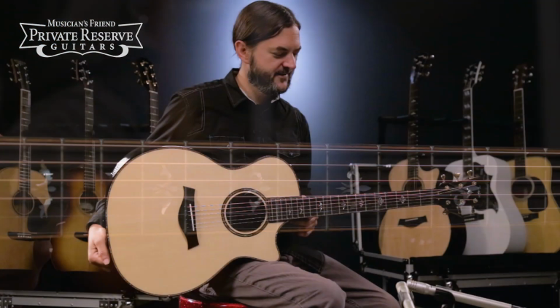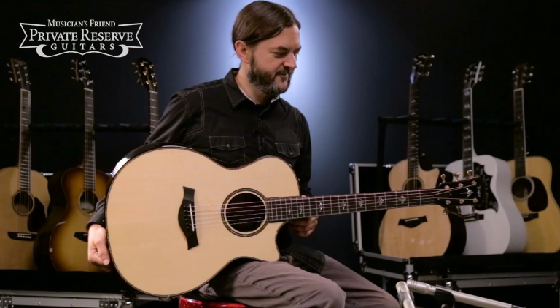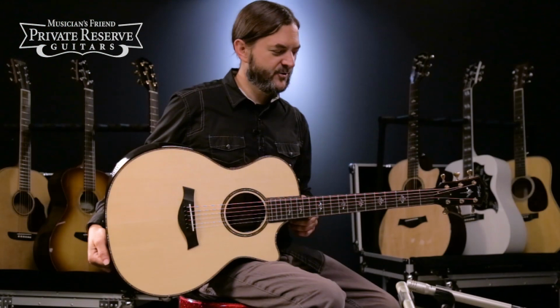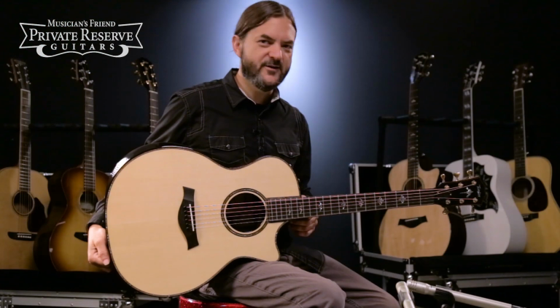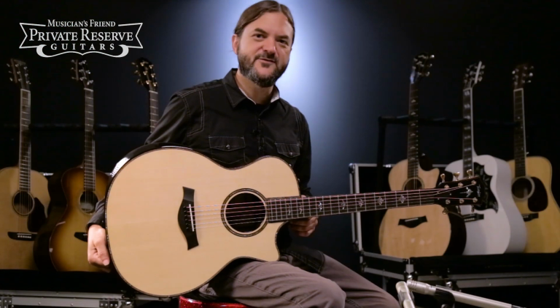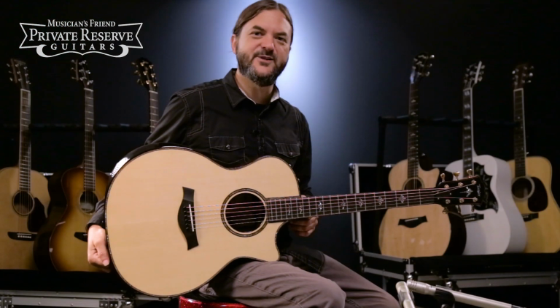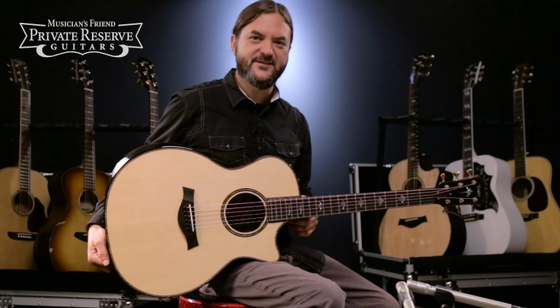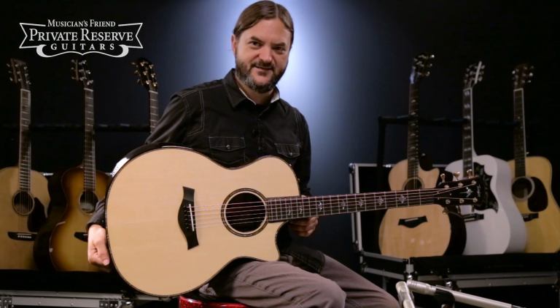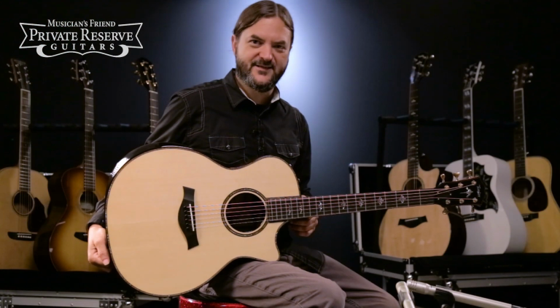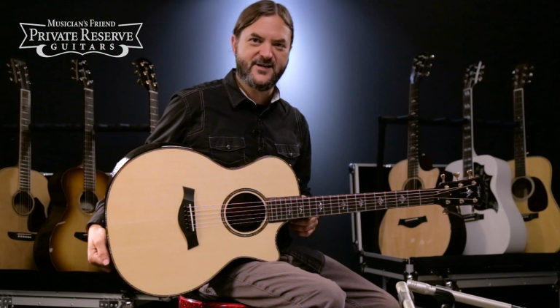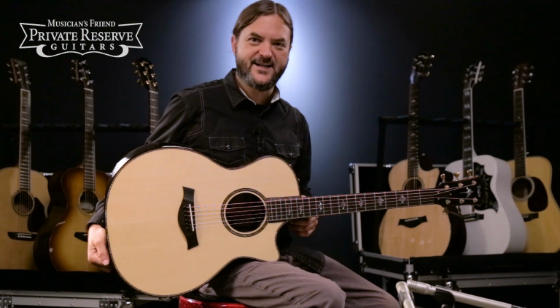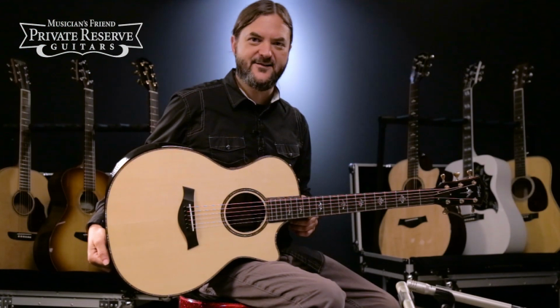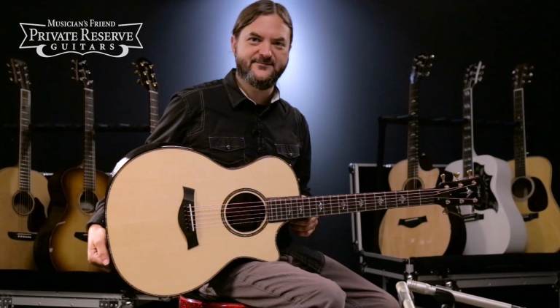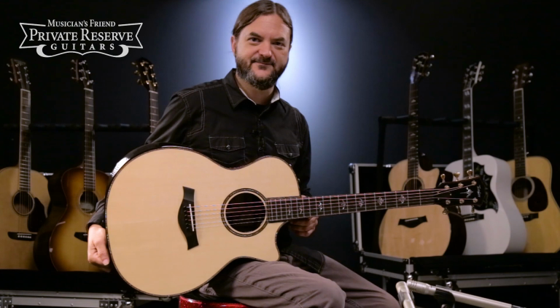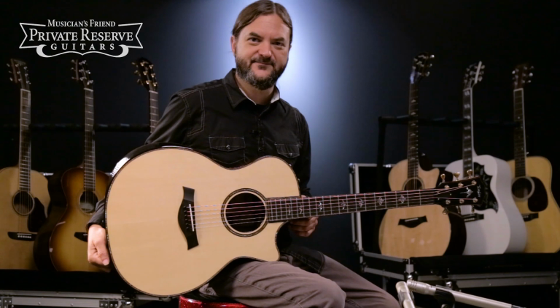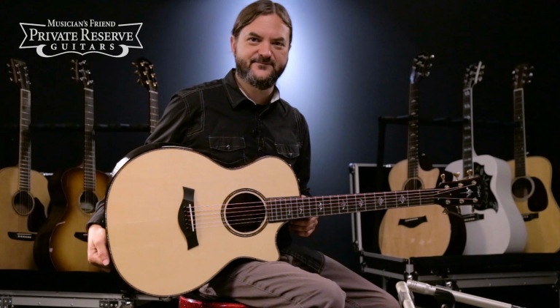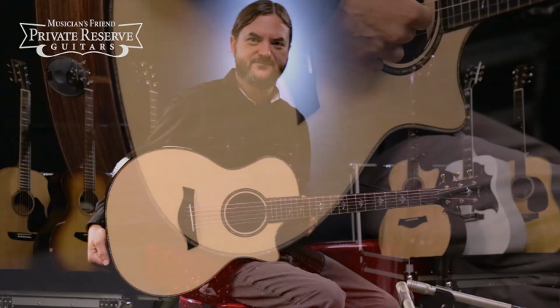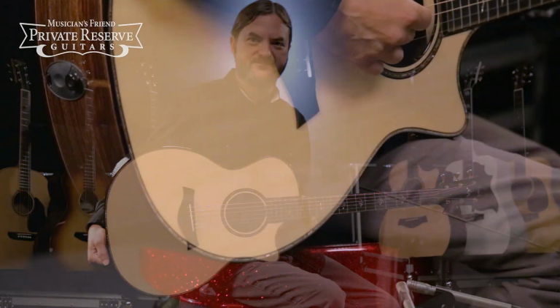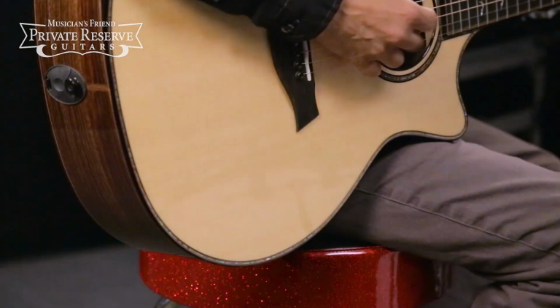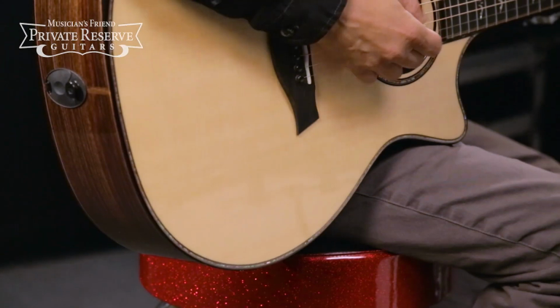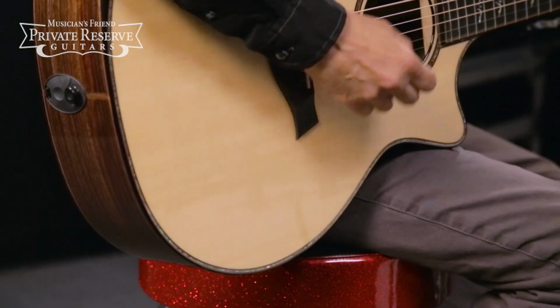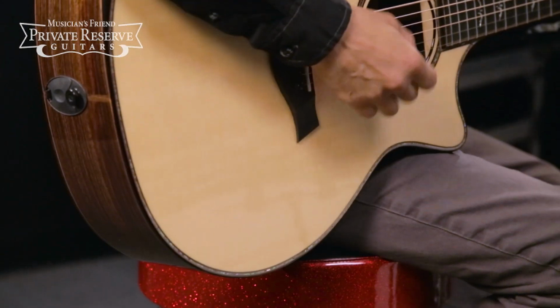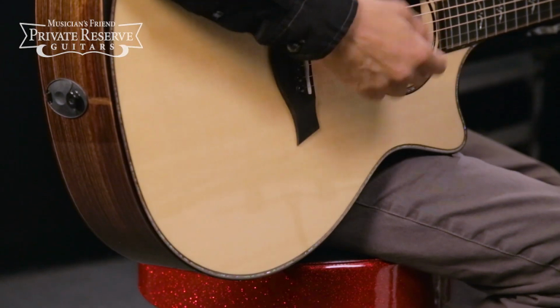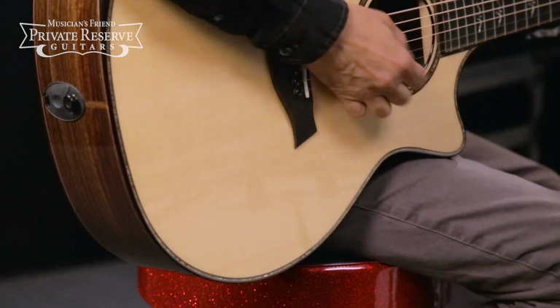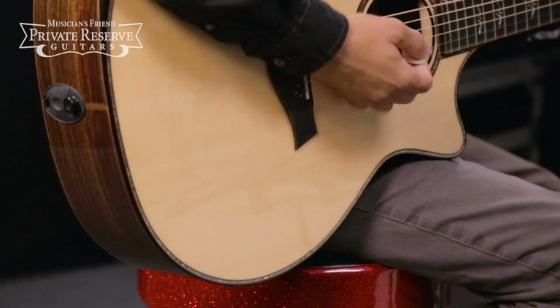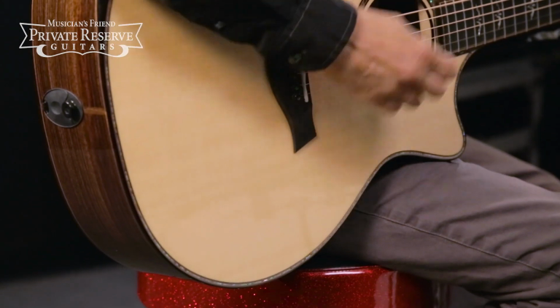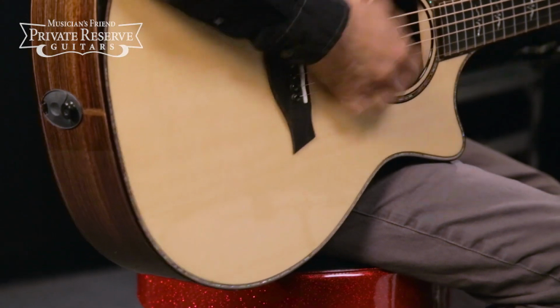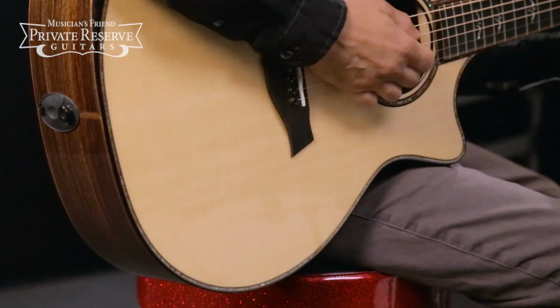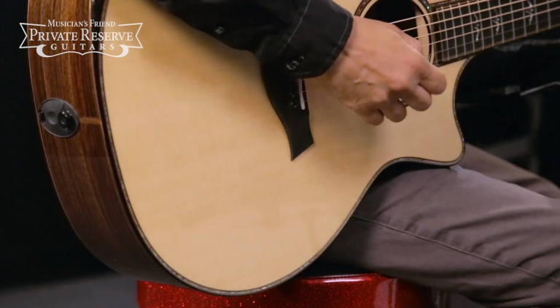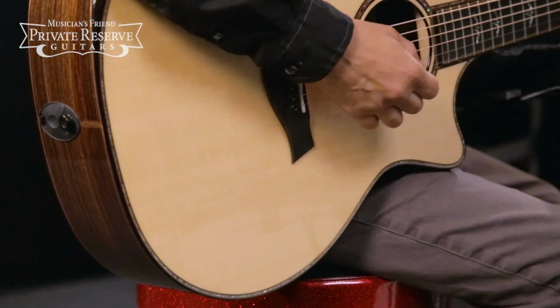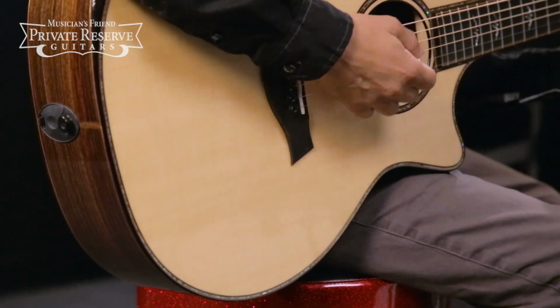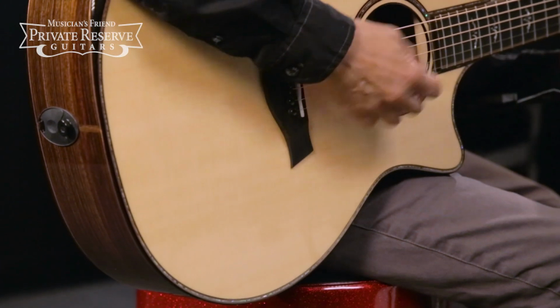Very cool instrument. Let's check it out.